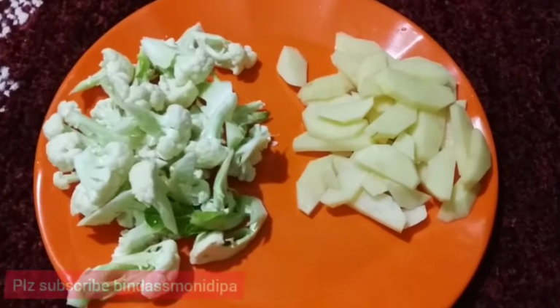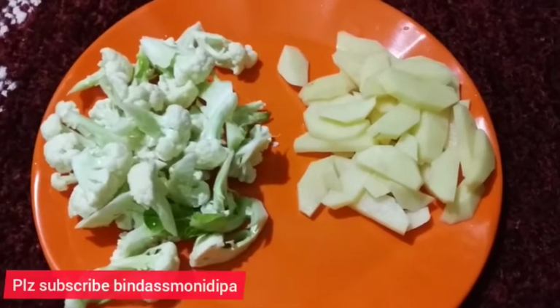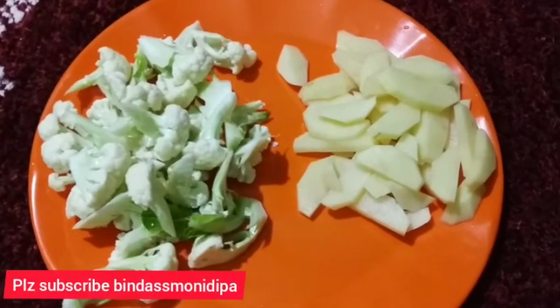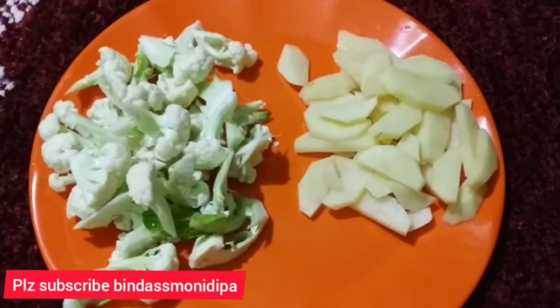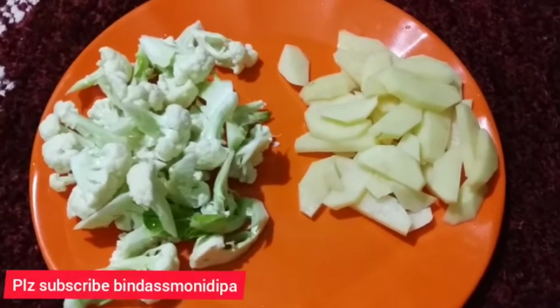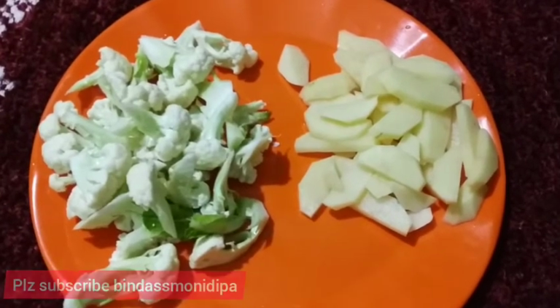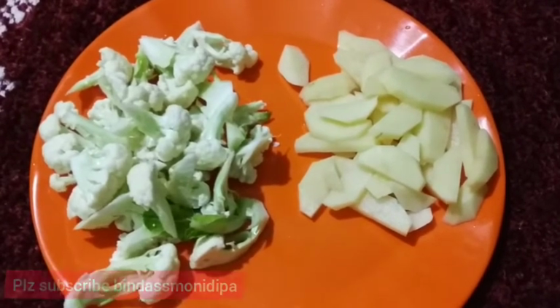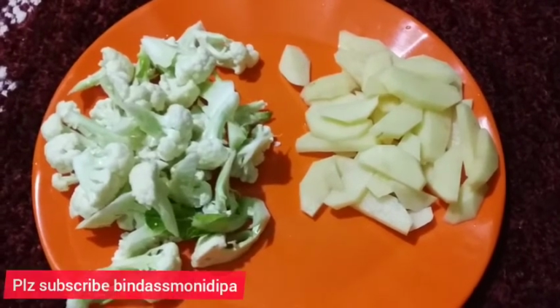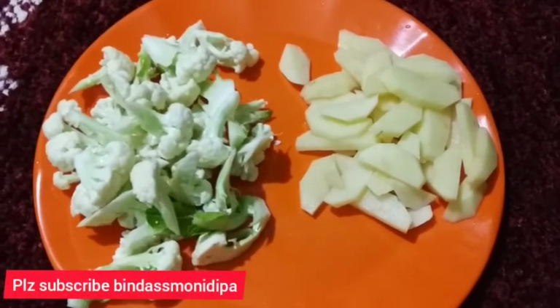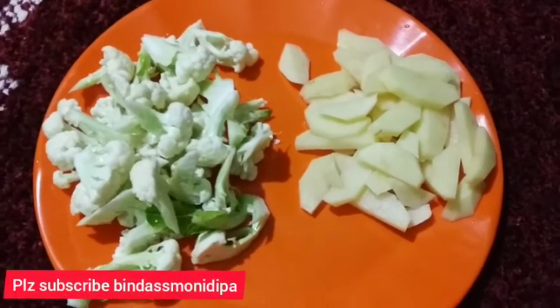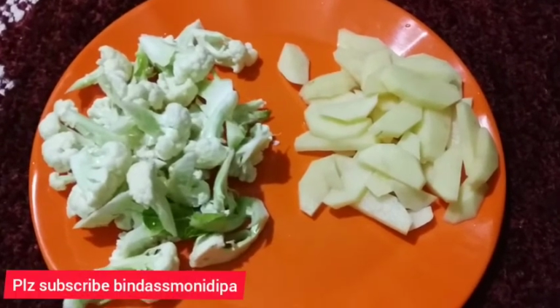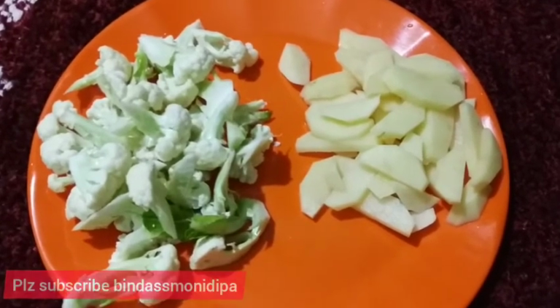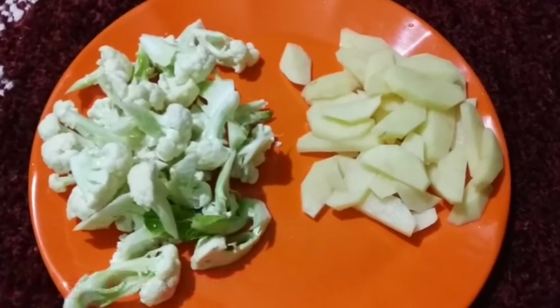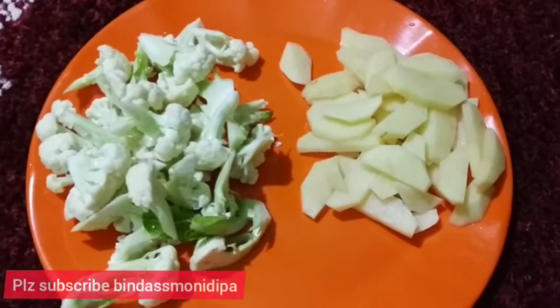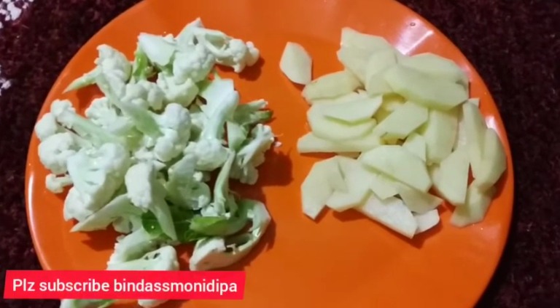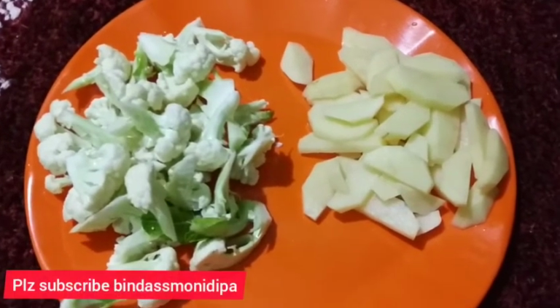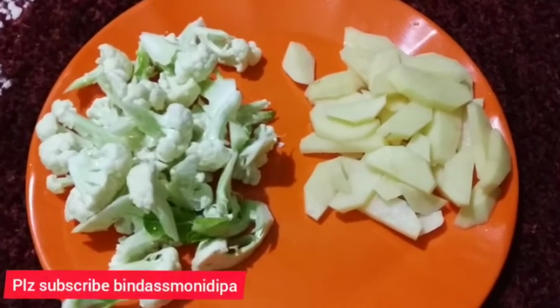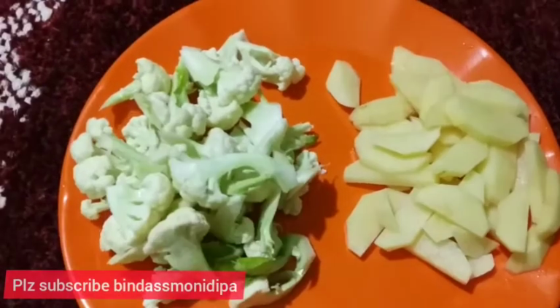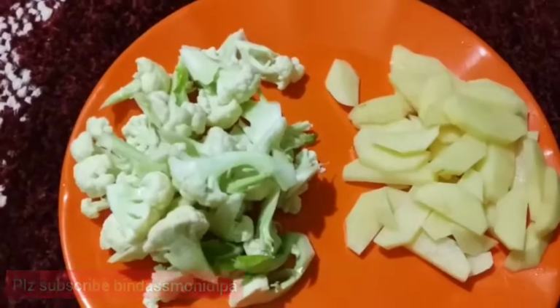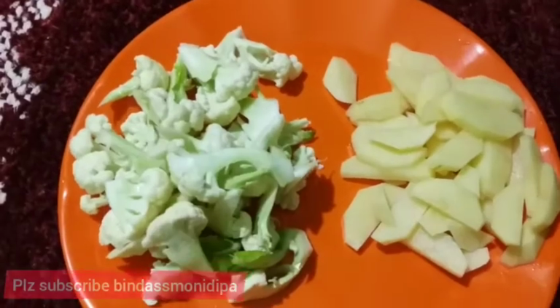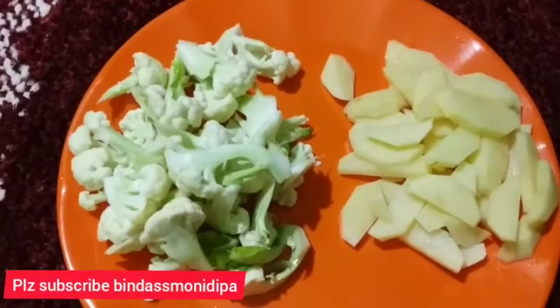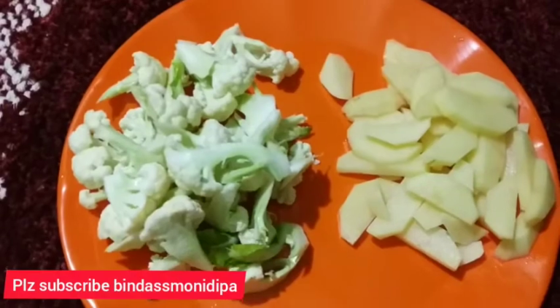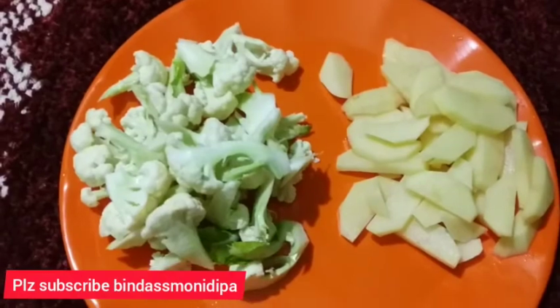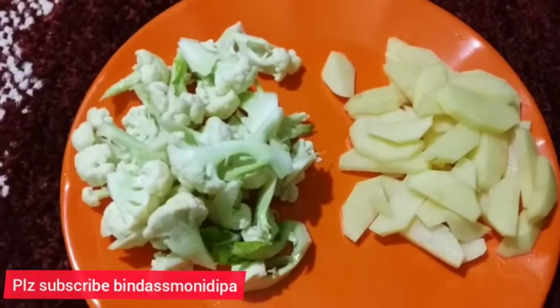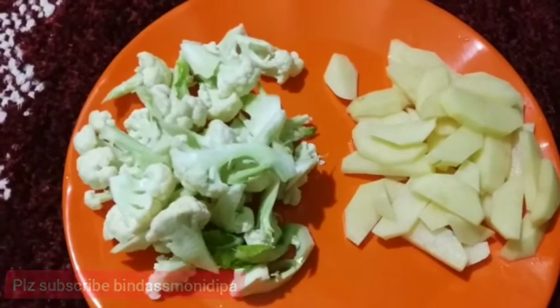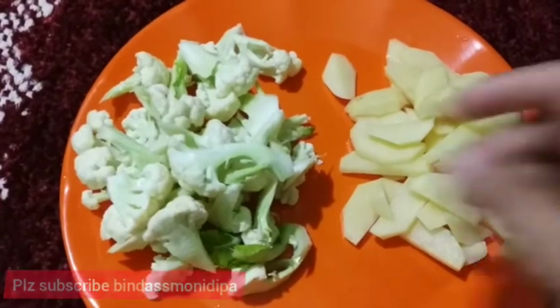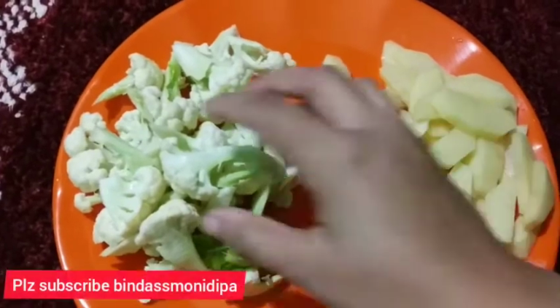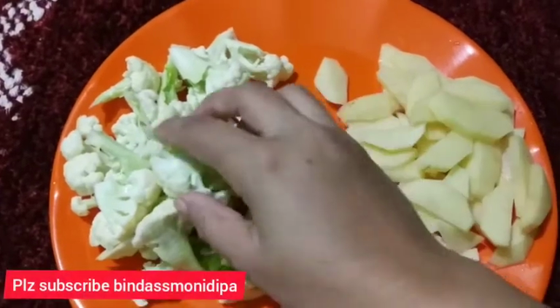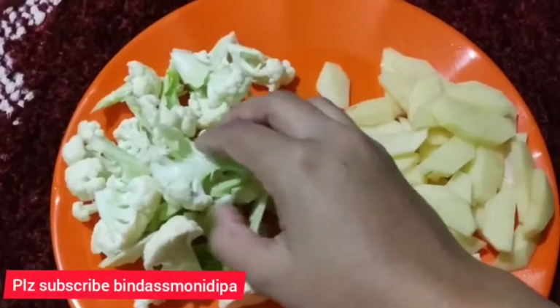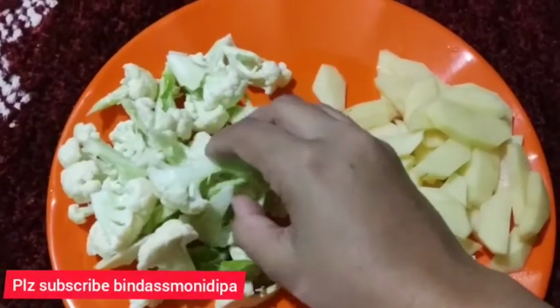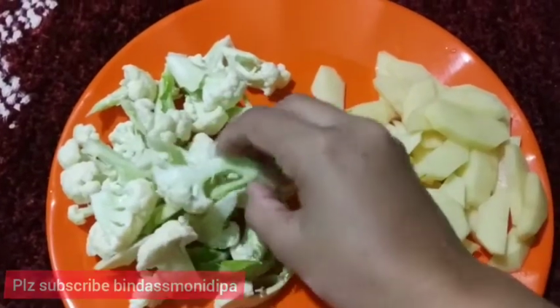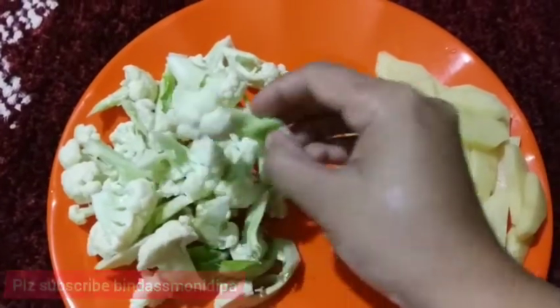We are going to cook the salad, and we will put in seven minutes.